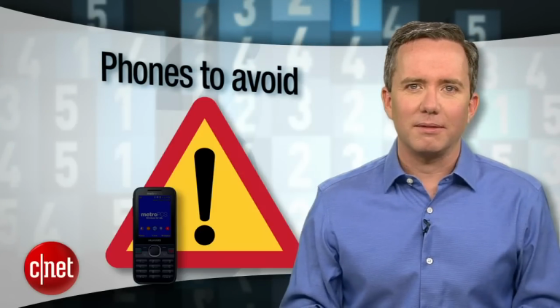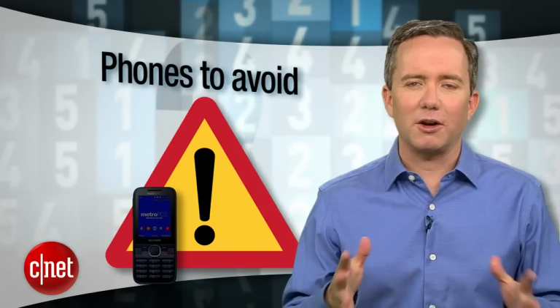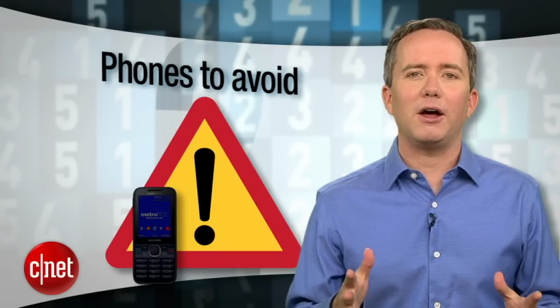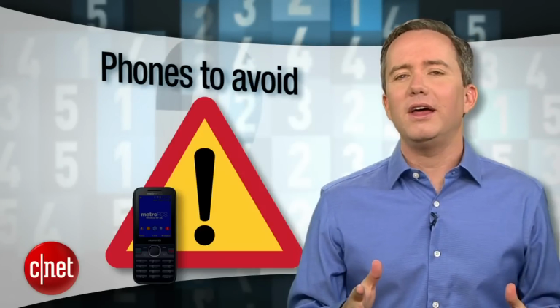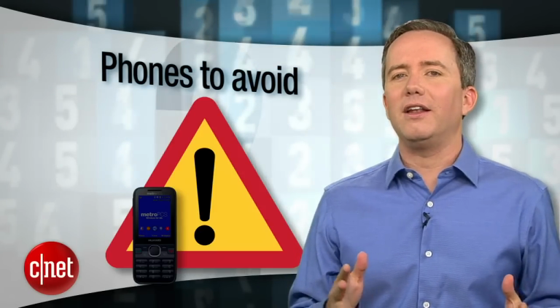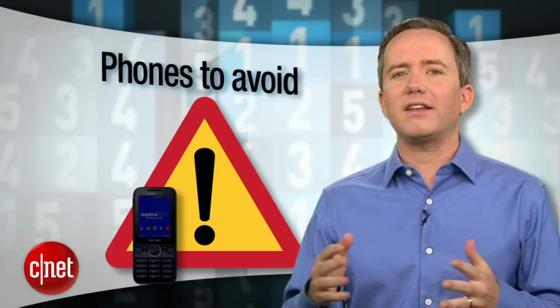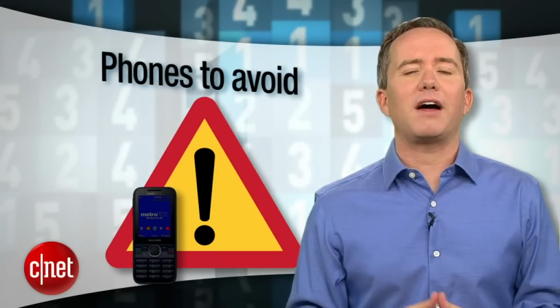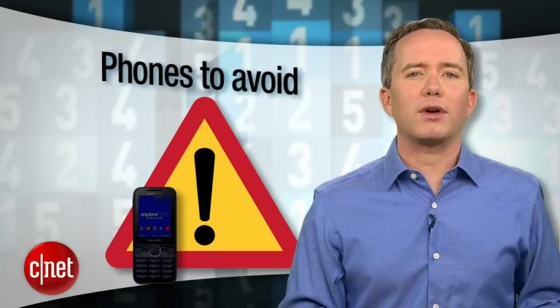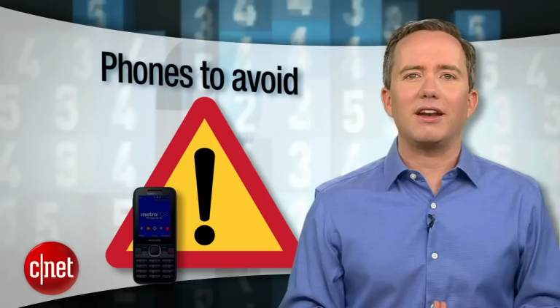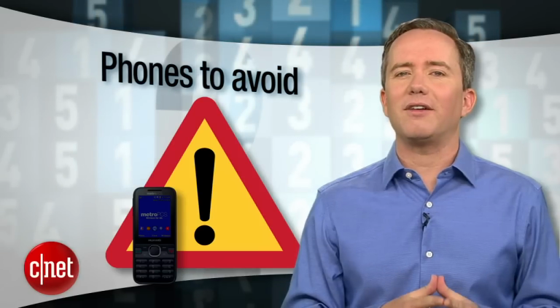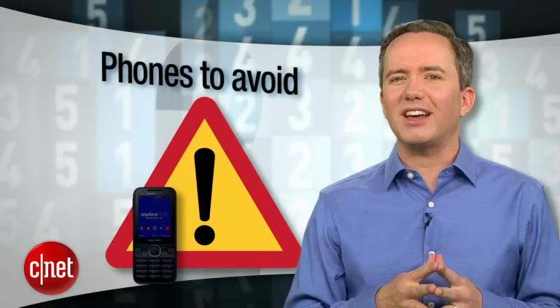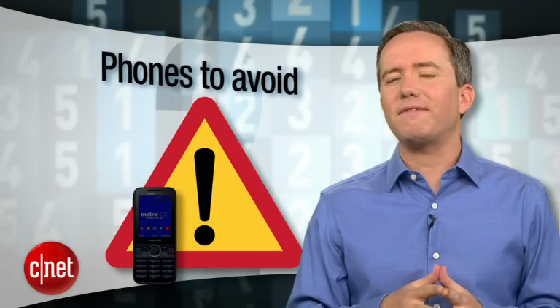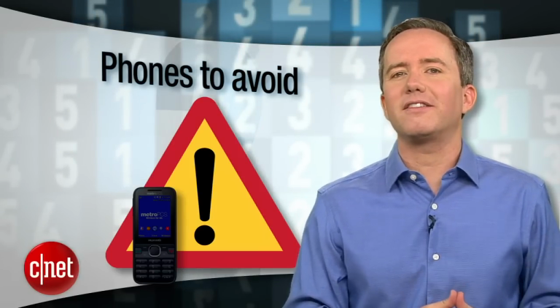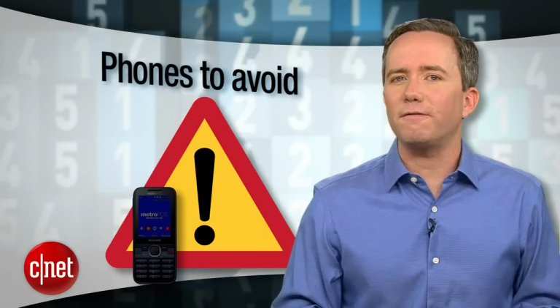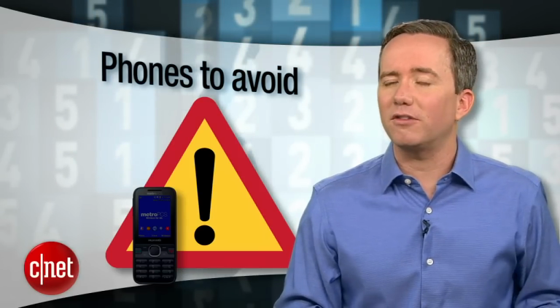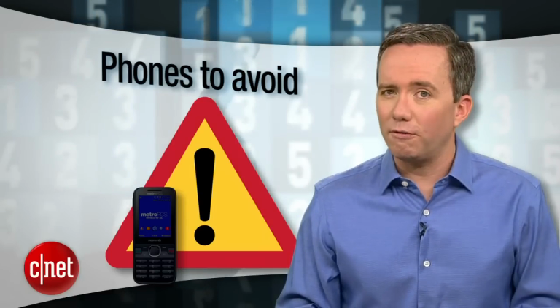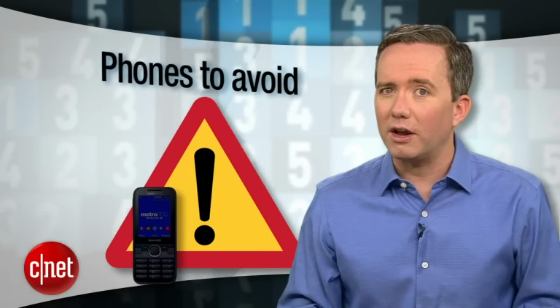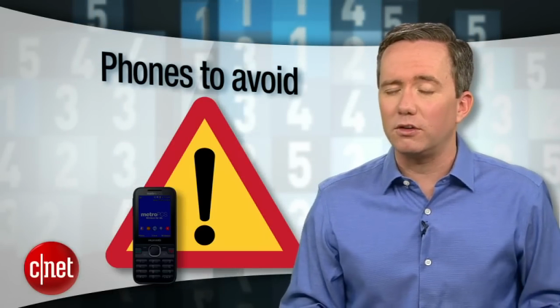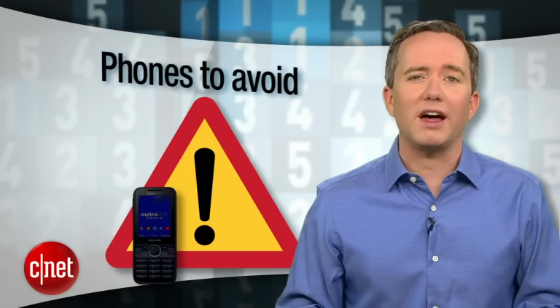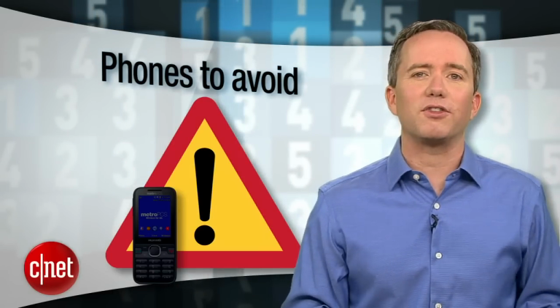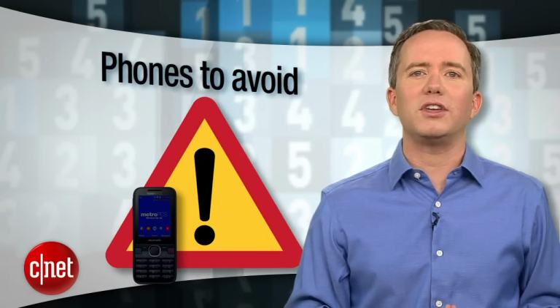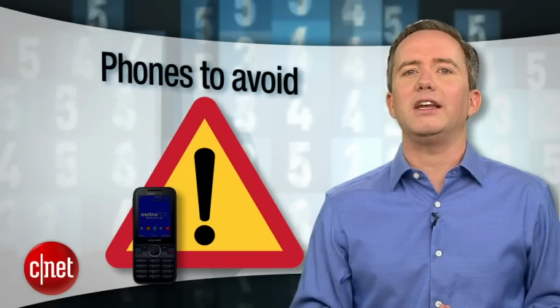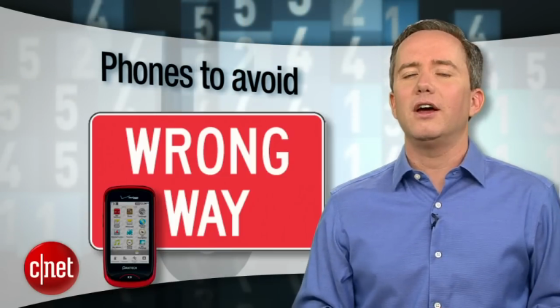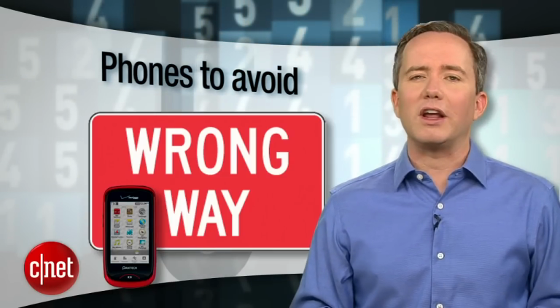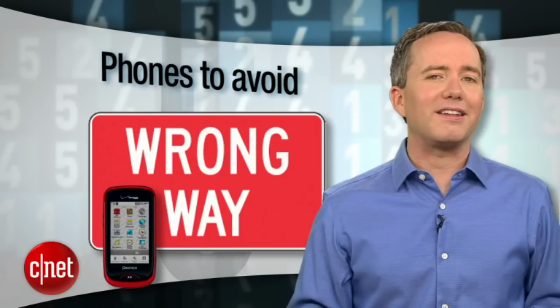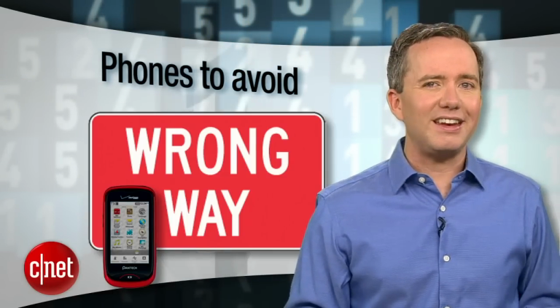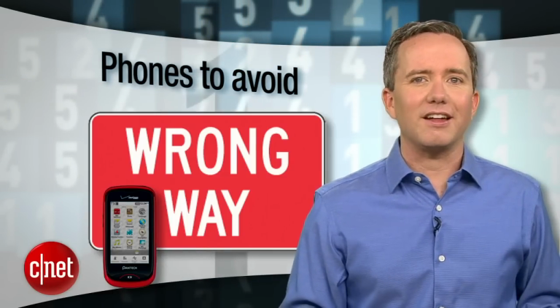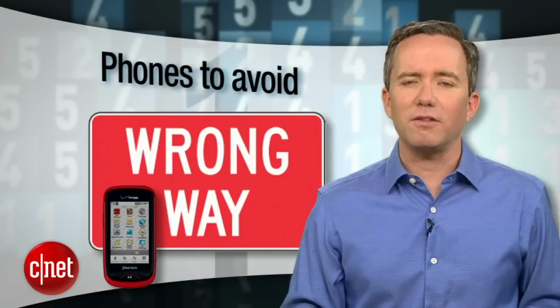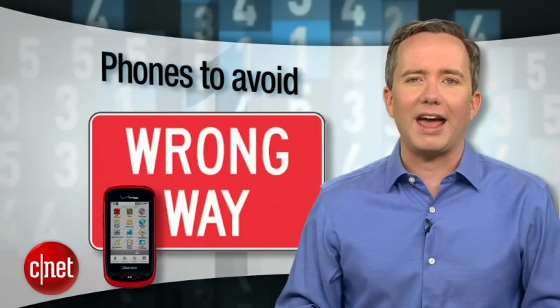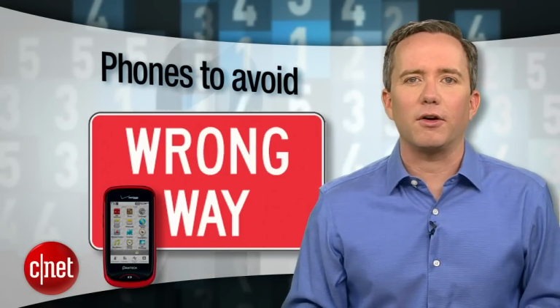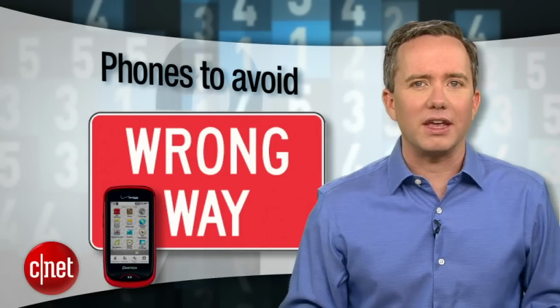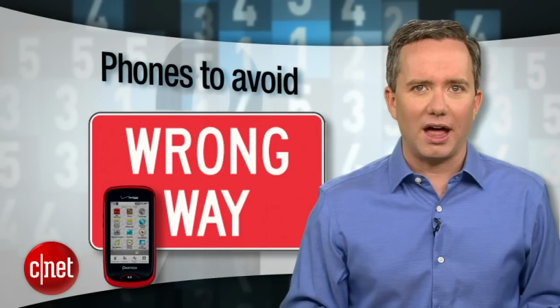I'm Donald Bell, and in this top 5 we're counting down the top 5 cell phones to avoid for 2013, ranked by CNET Associate Editor Lin Law.